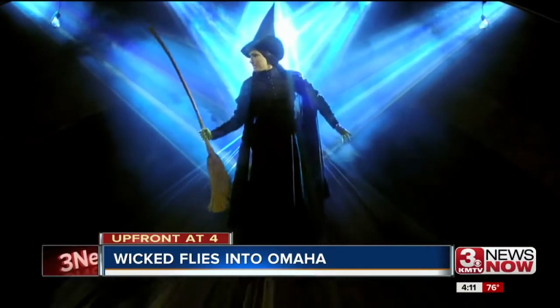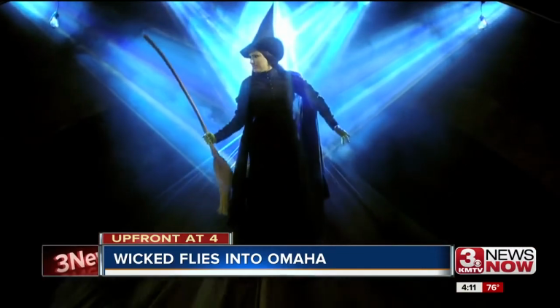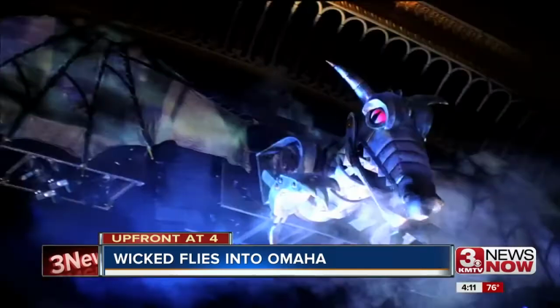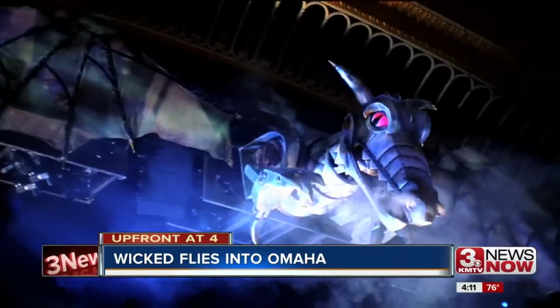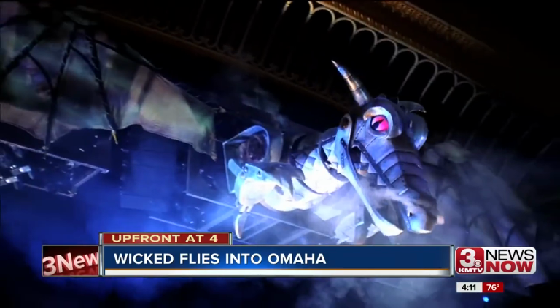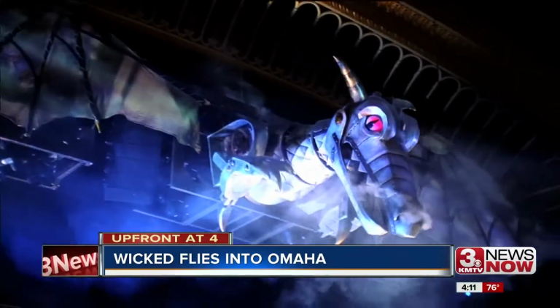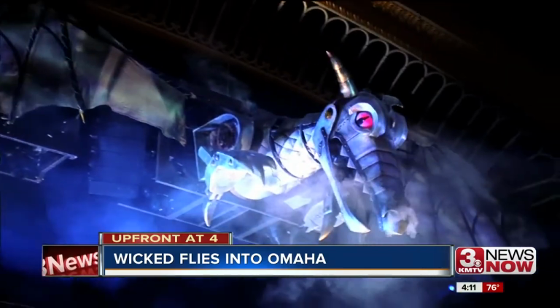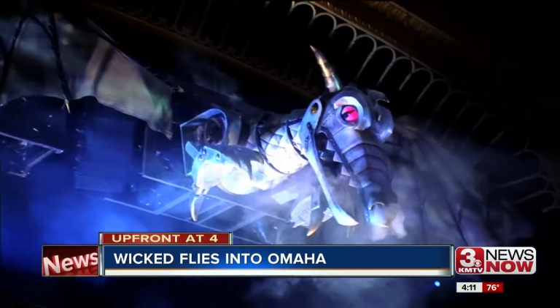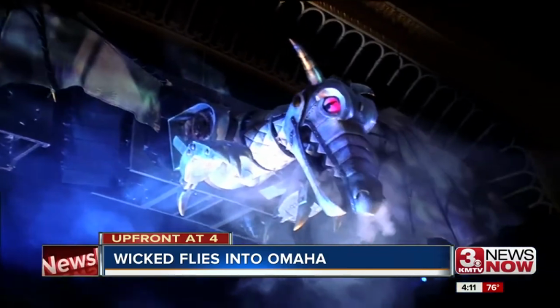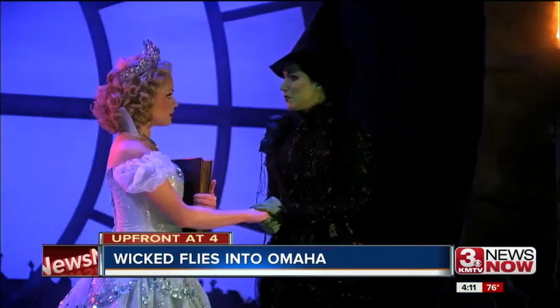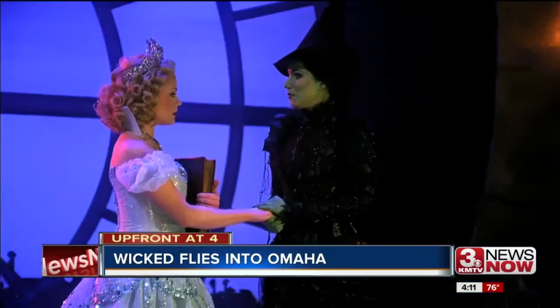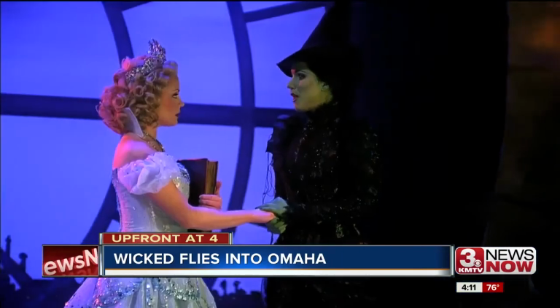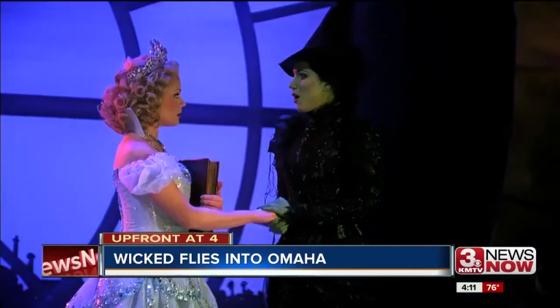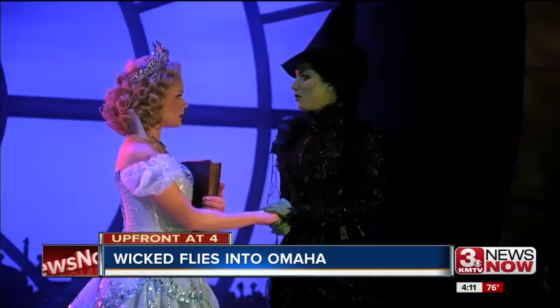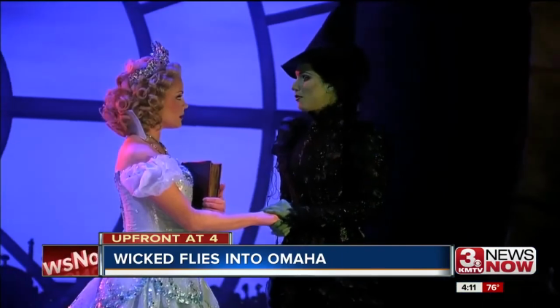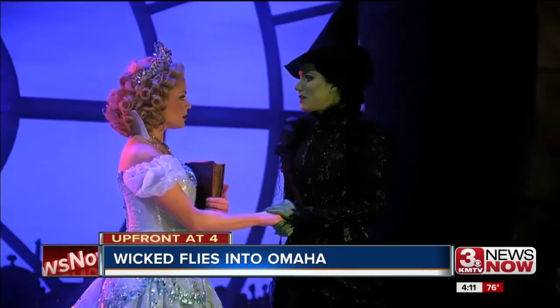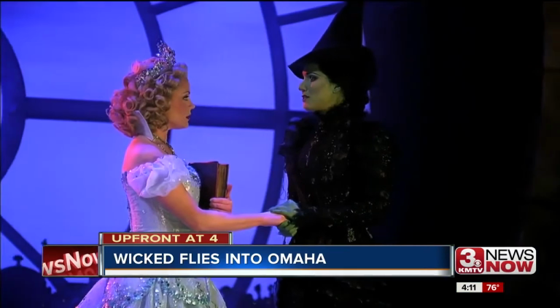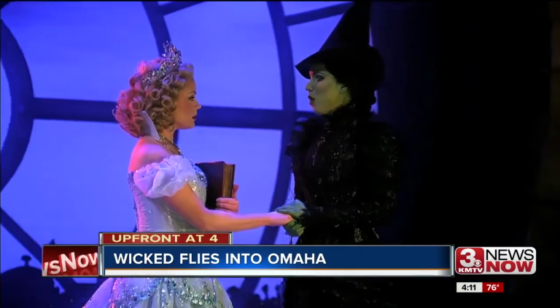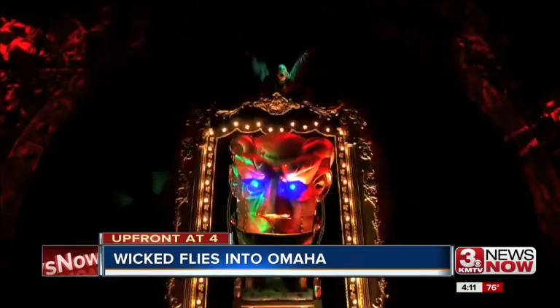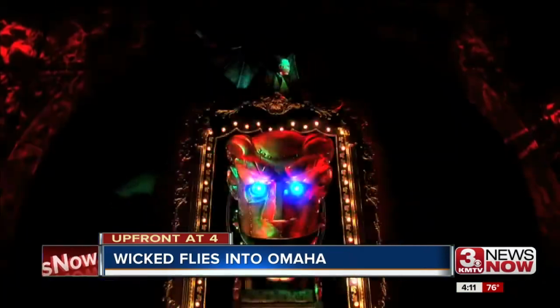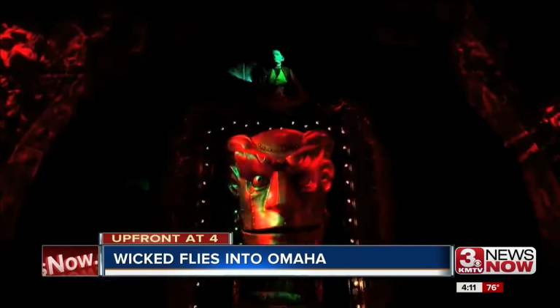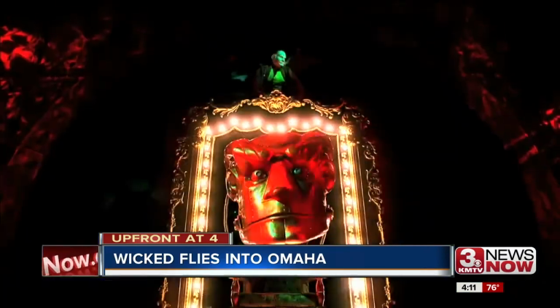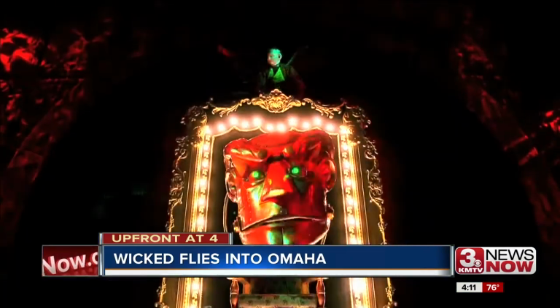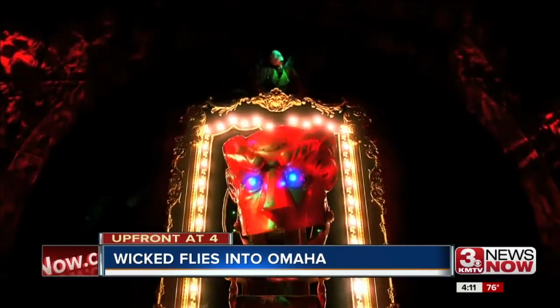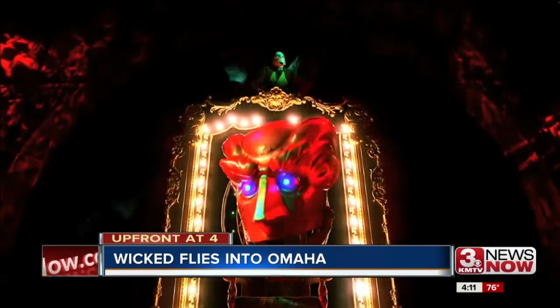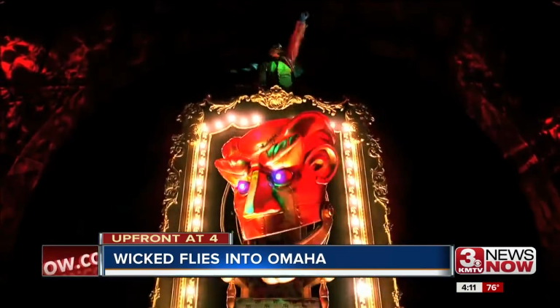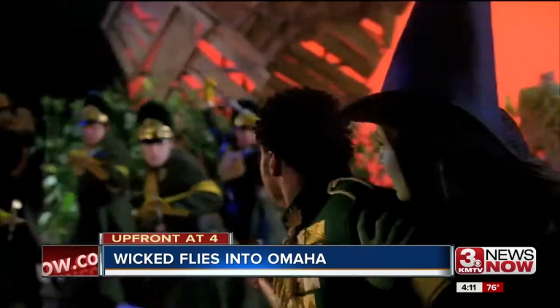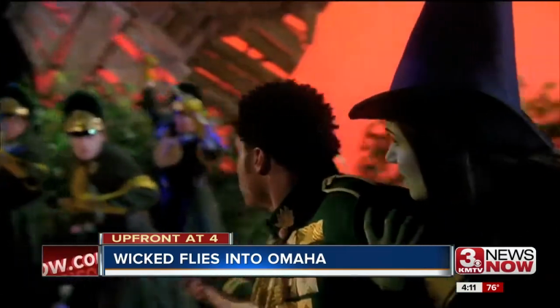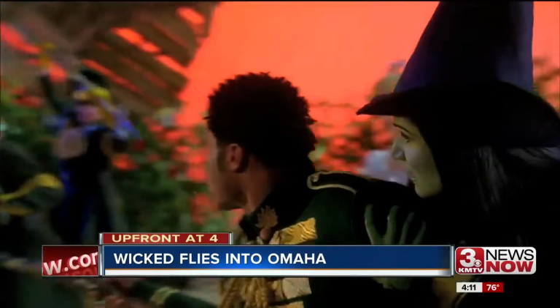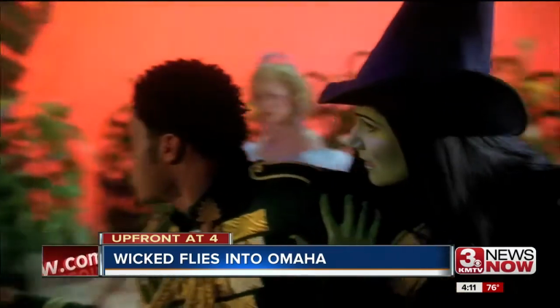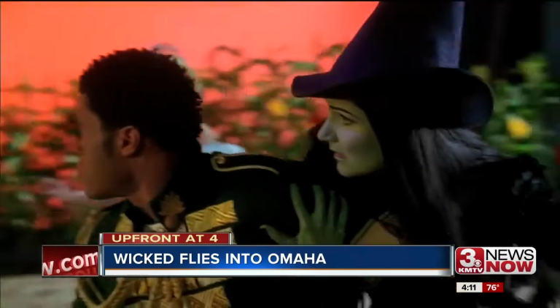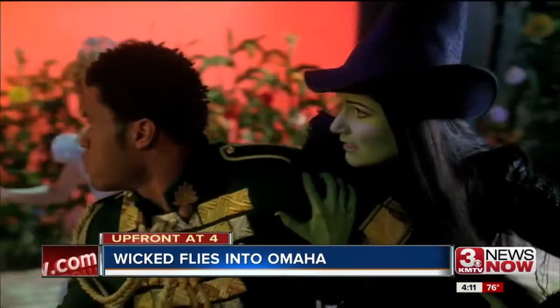The musical Wicked follows the story of how a good and bad witch came to be before Dorothy dropped into Oz.